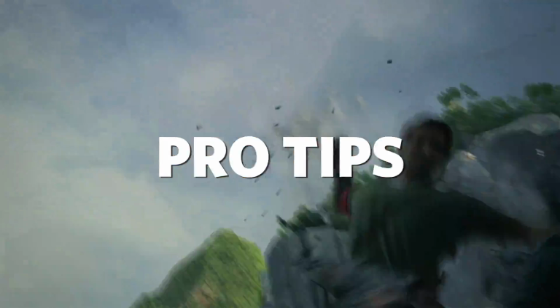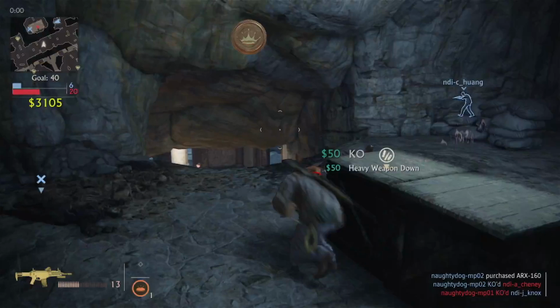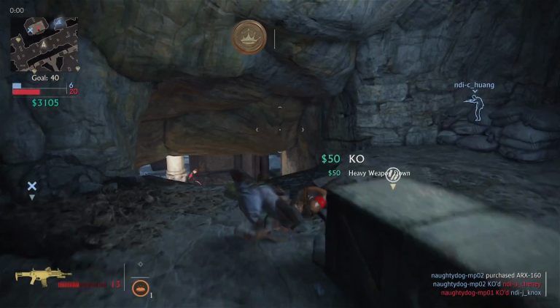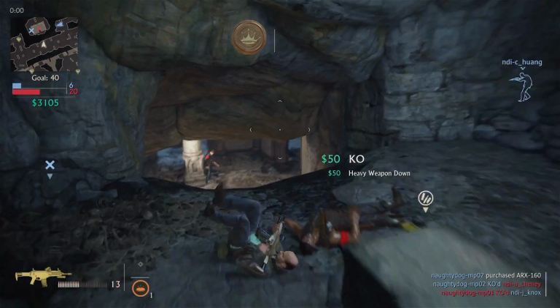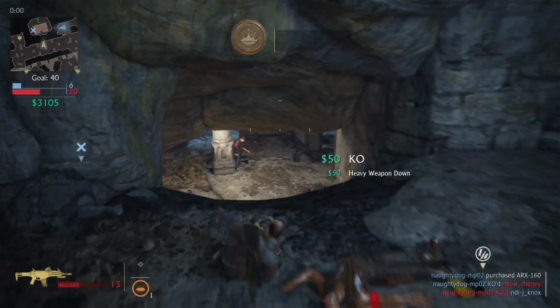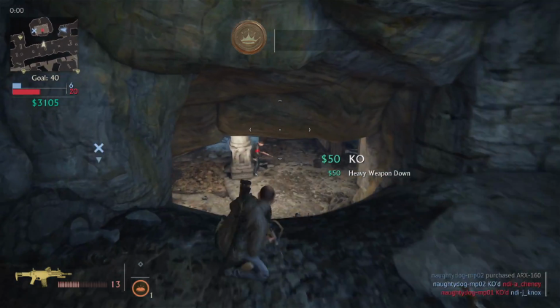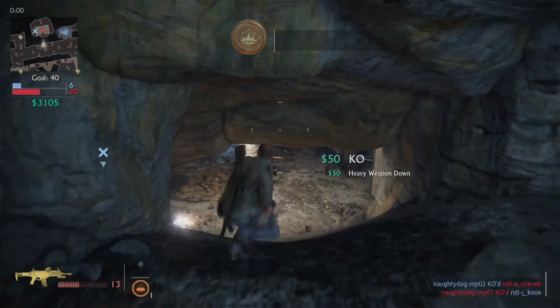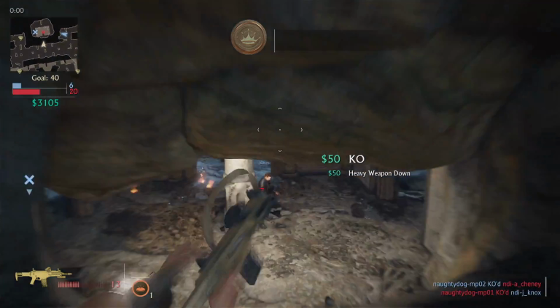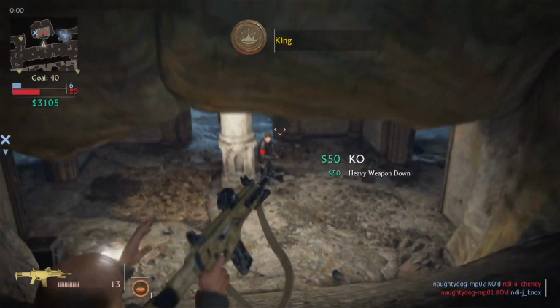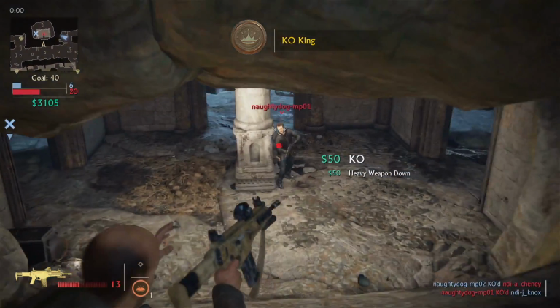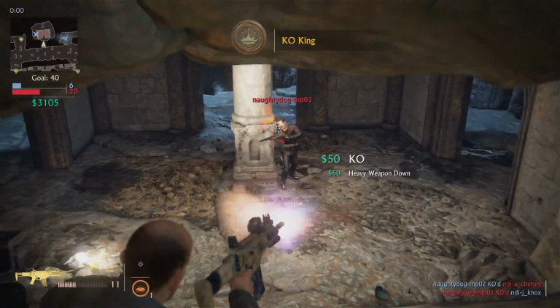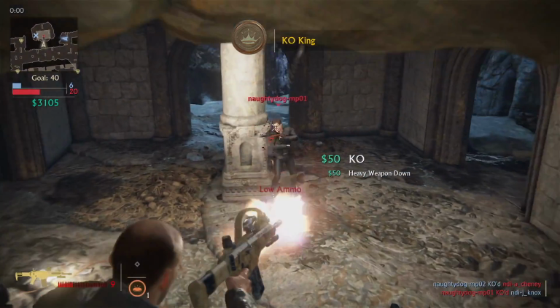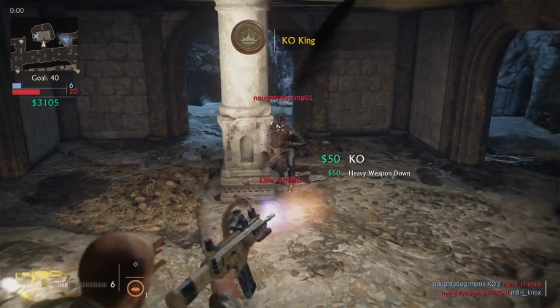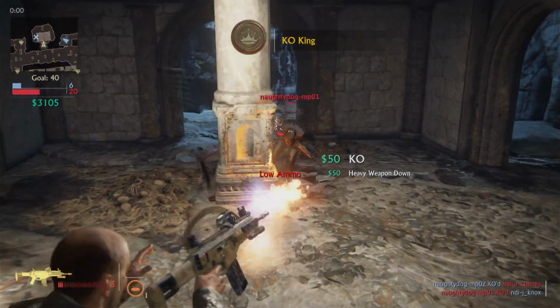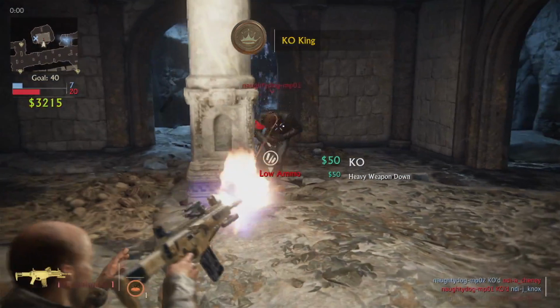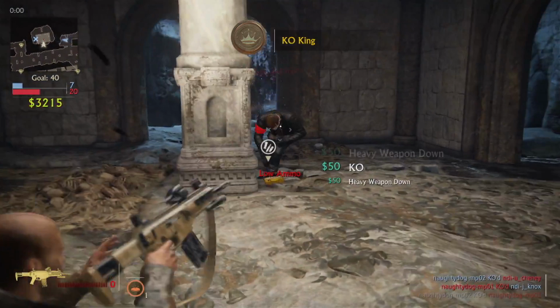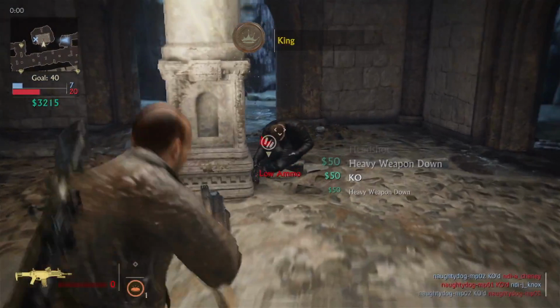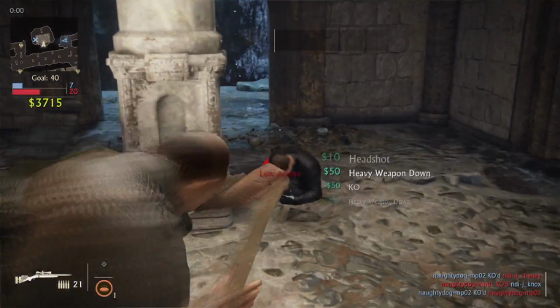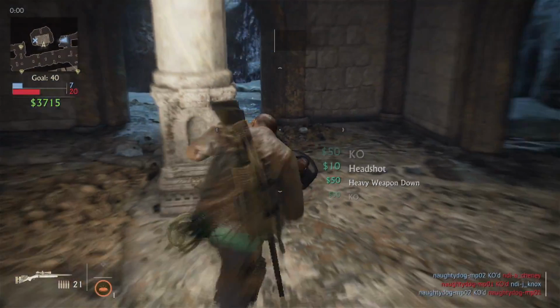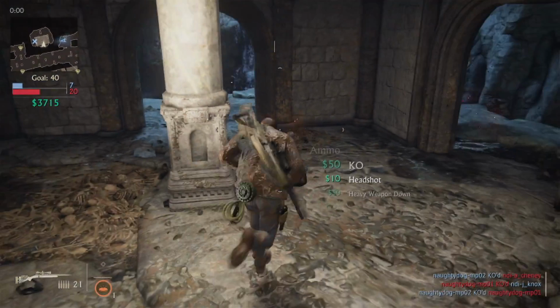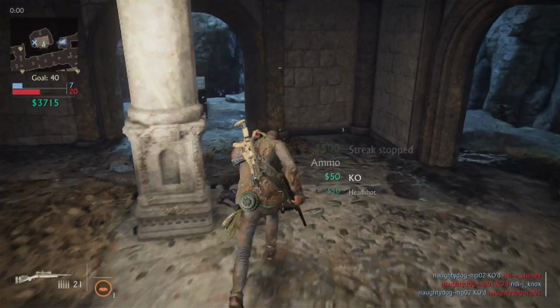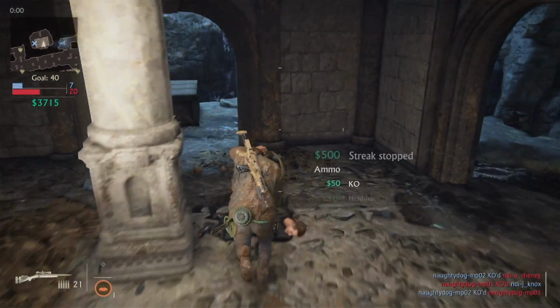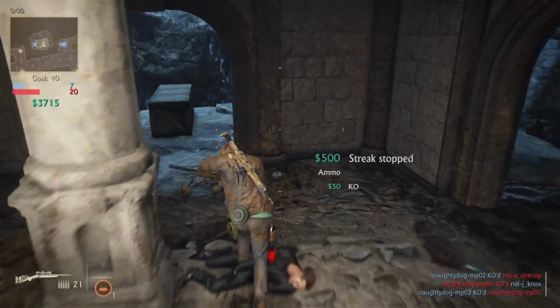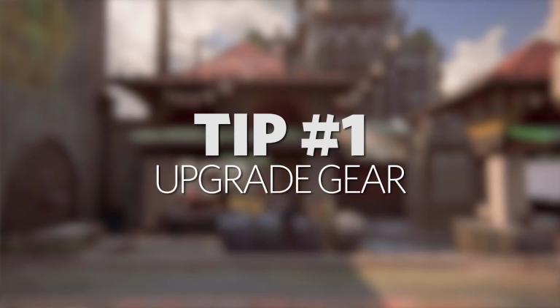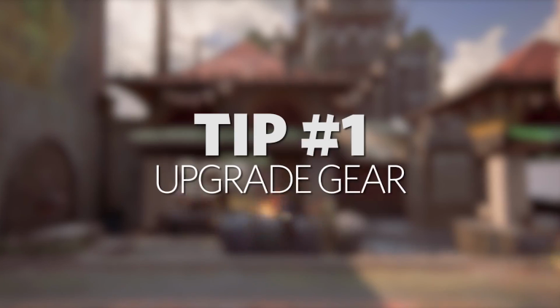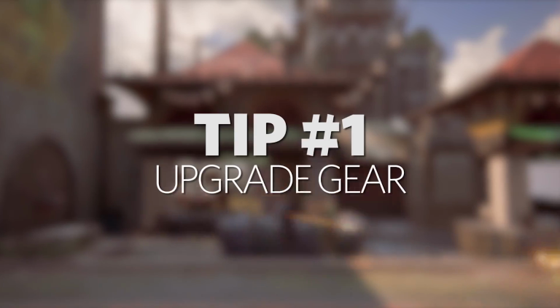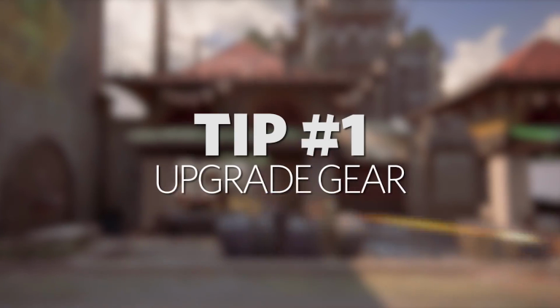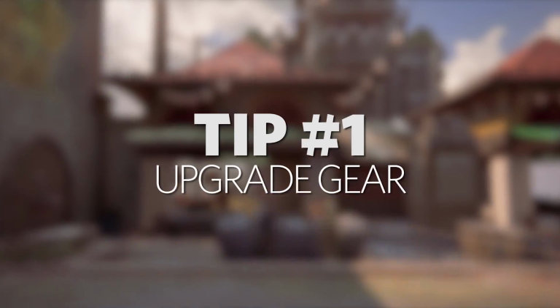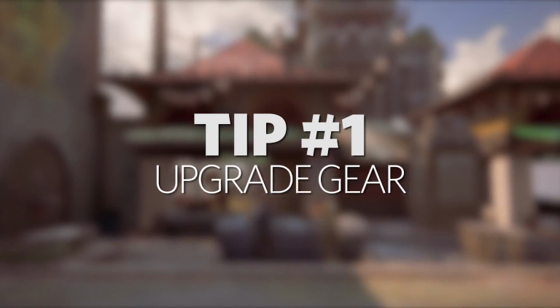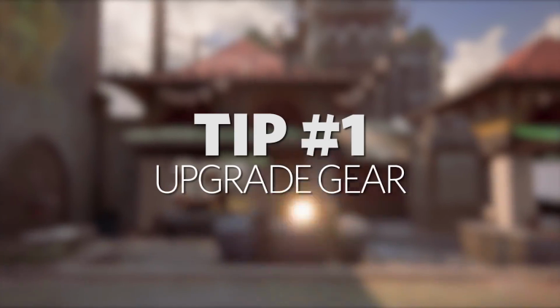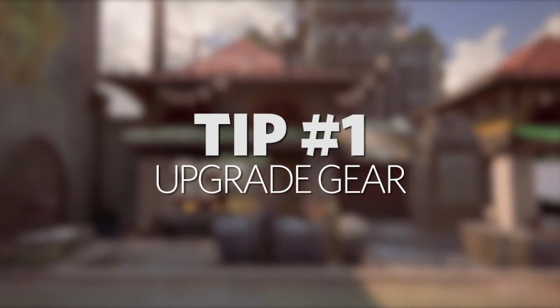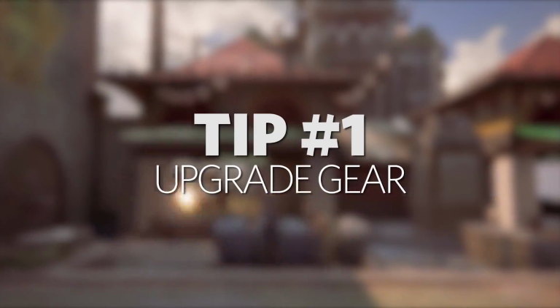Hi, this is Quentin Cobb, designer at Naughty Dog, with some pro tips for Uncharted 4 multiplayer.